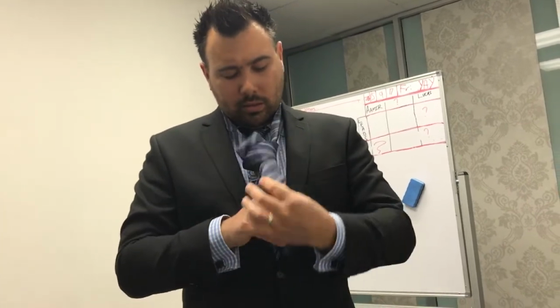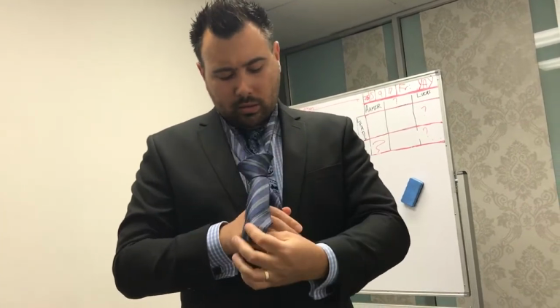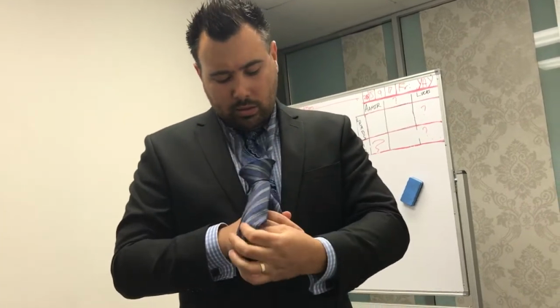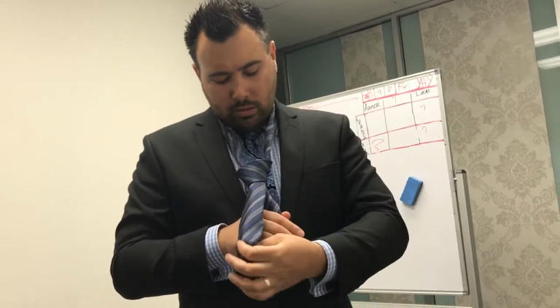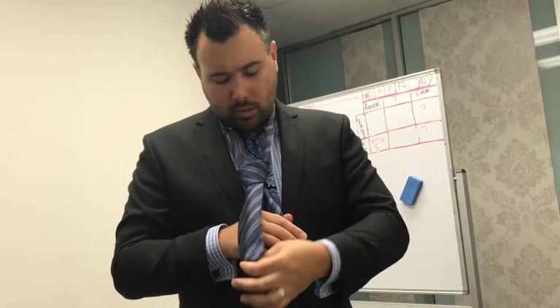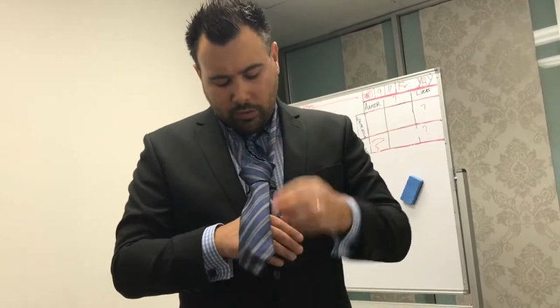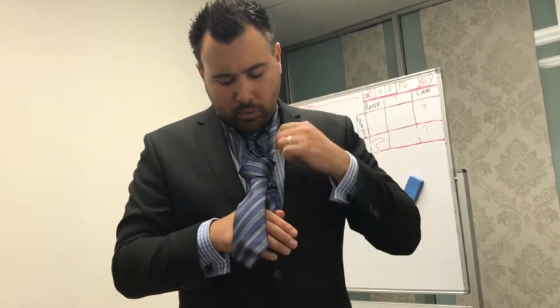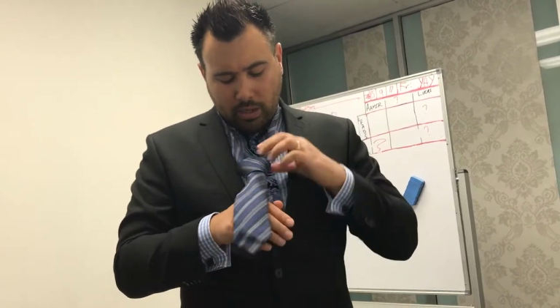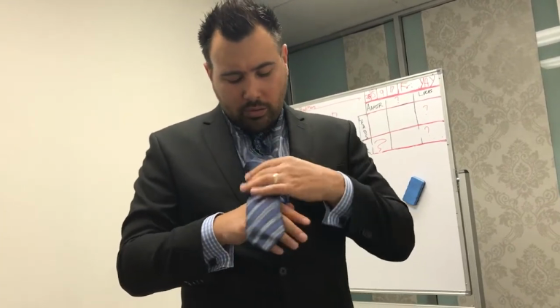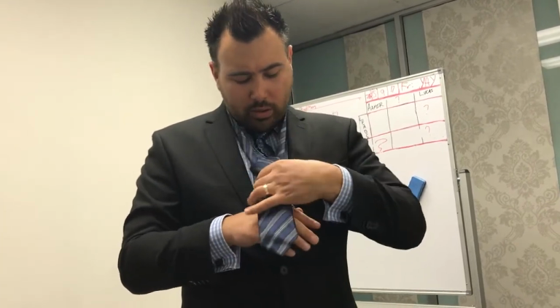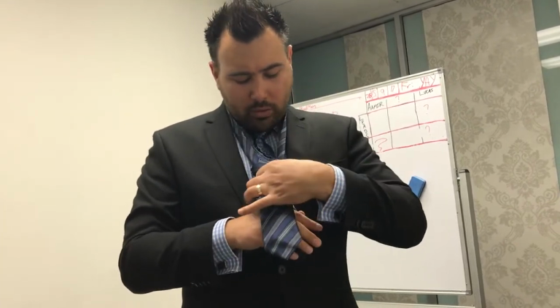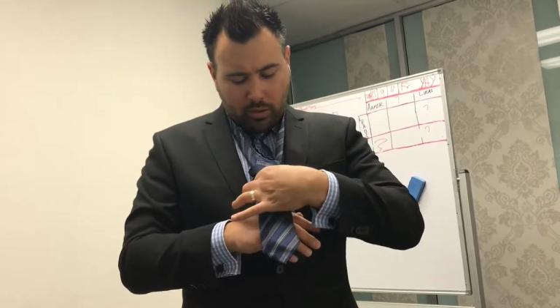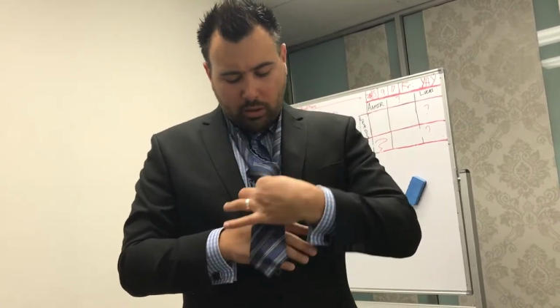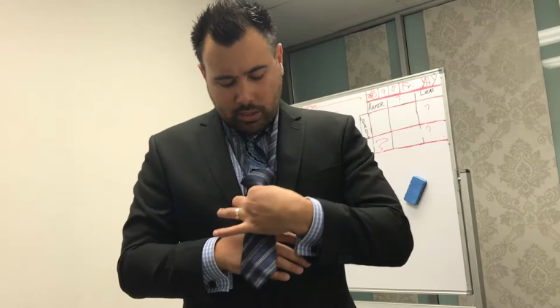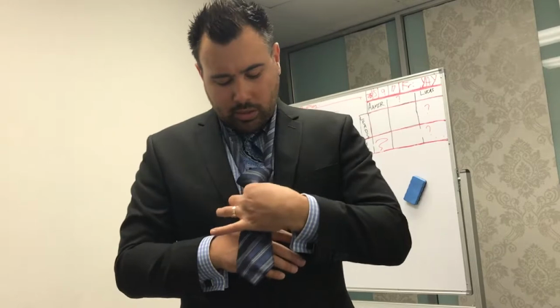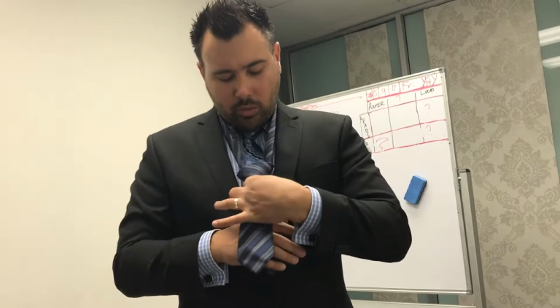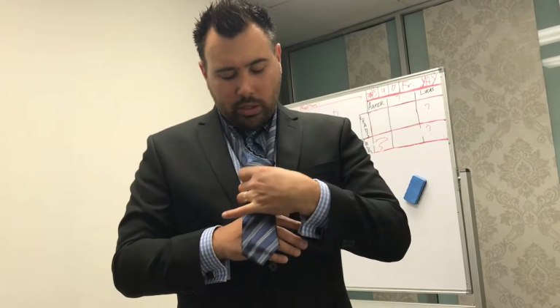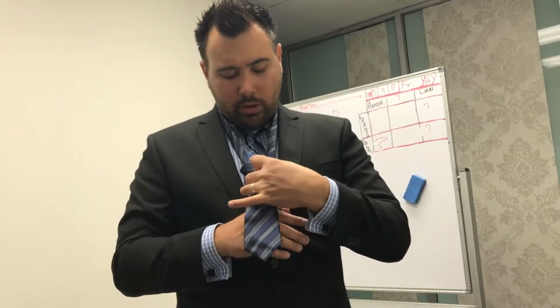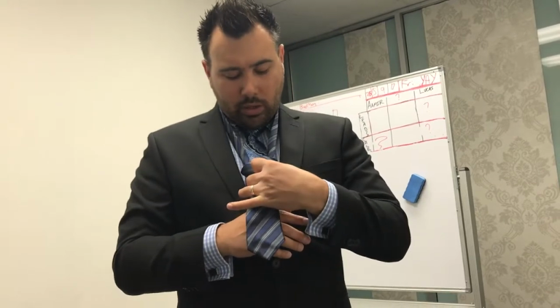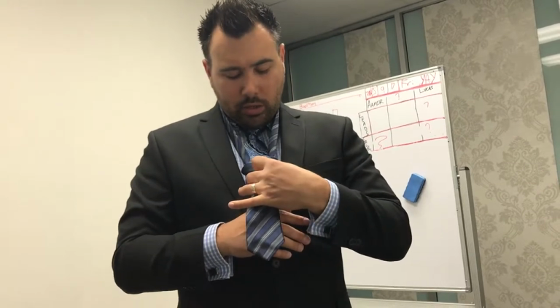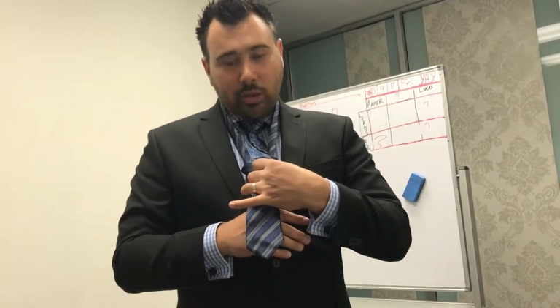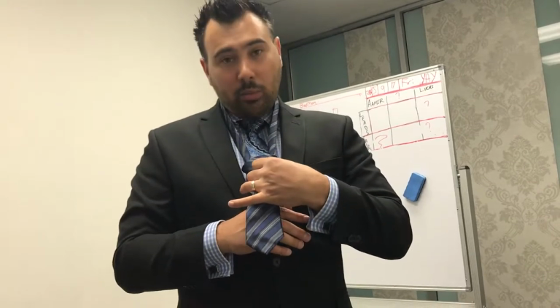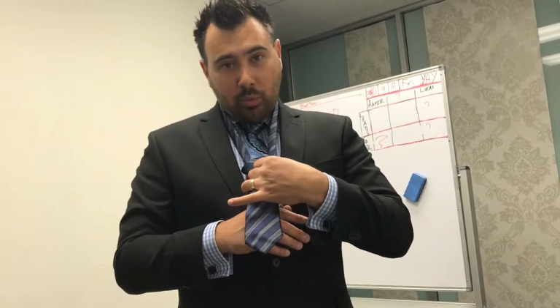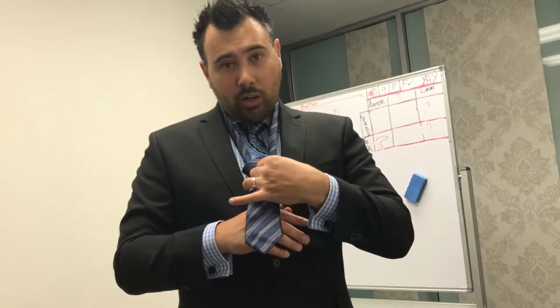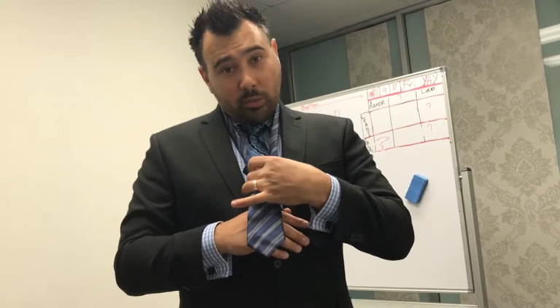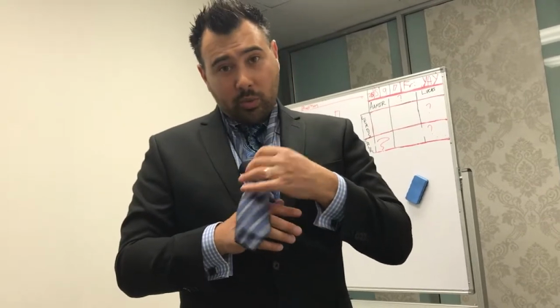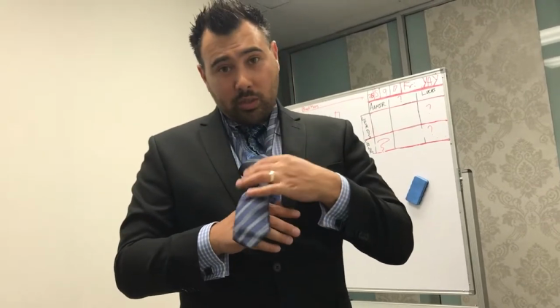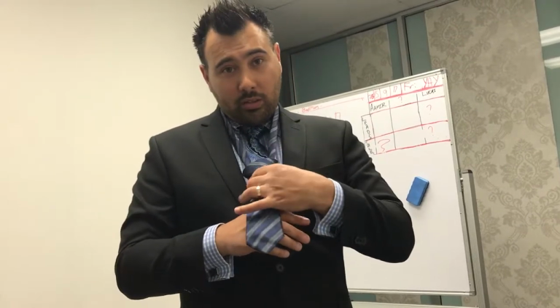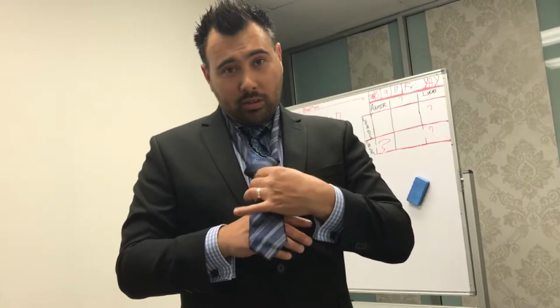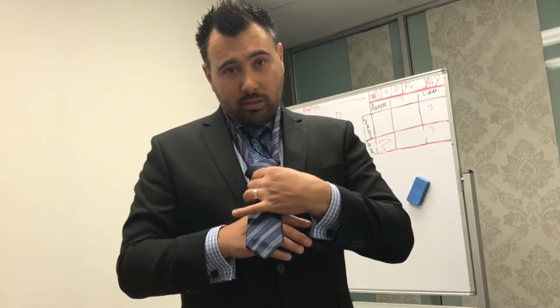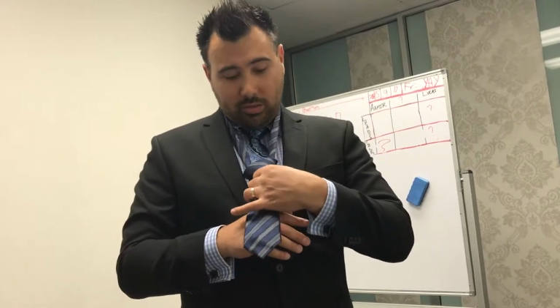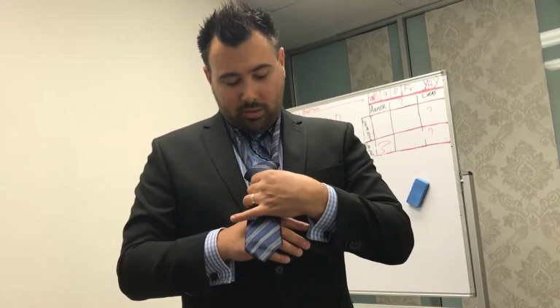Through, and then through. Now if you want to be clever, the idea is all here. You want a dimple? You like dimples in your ties?